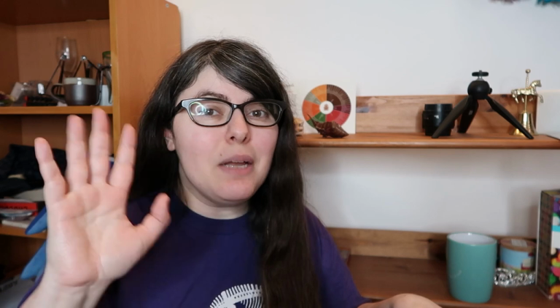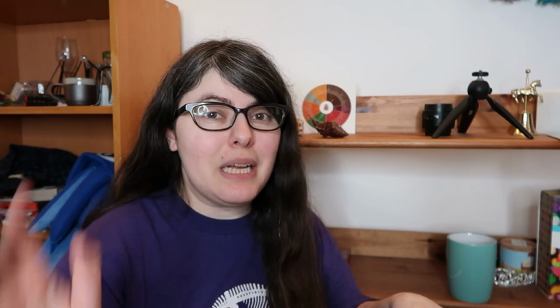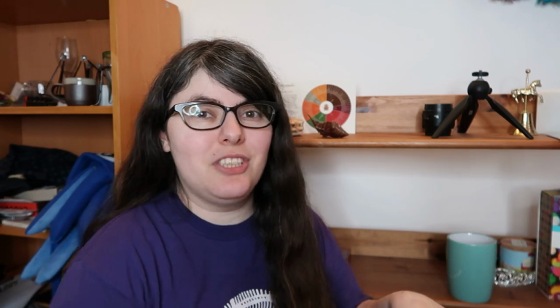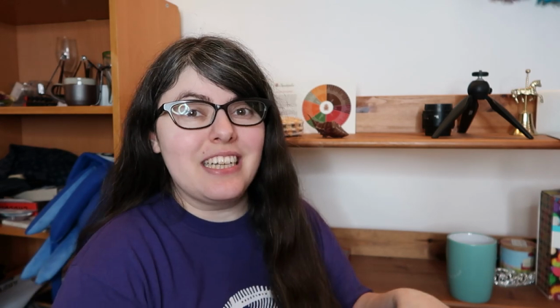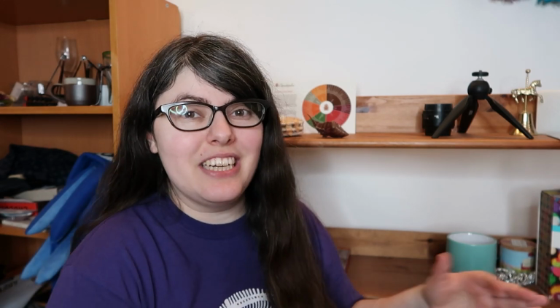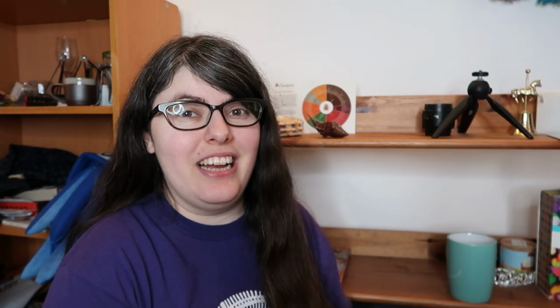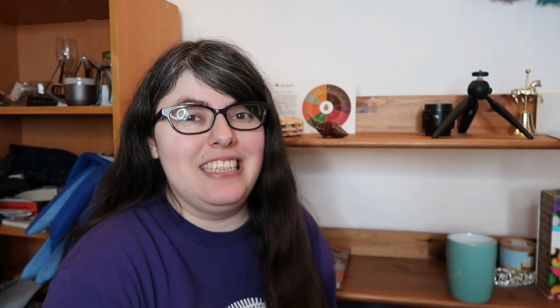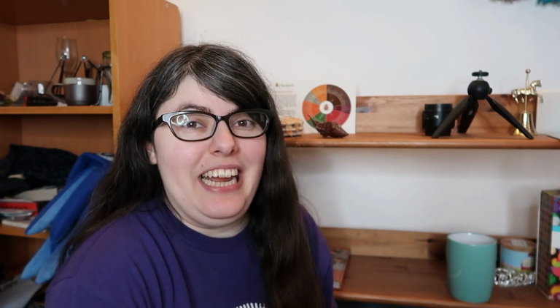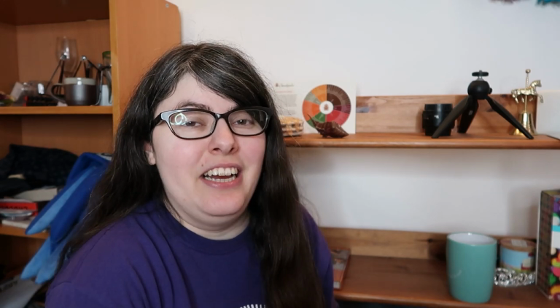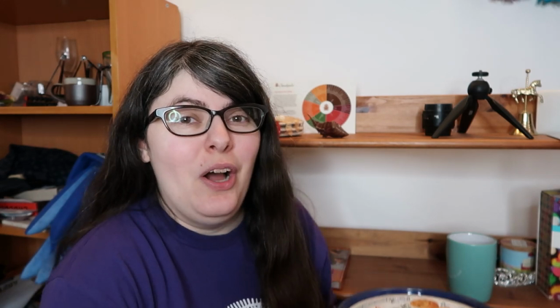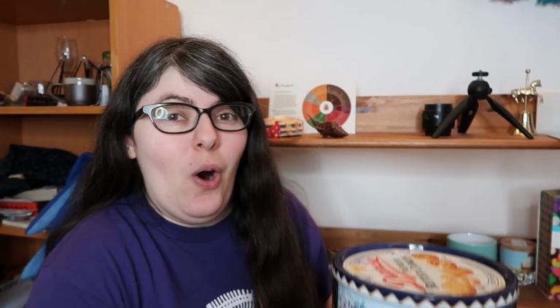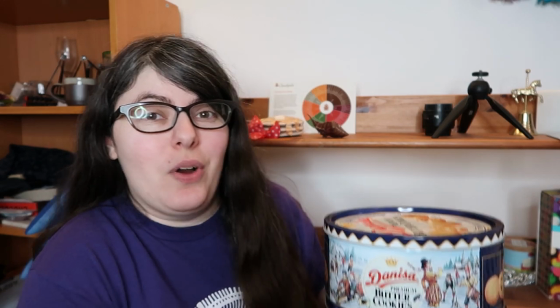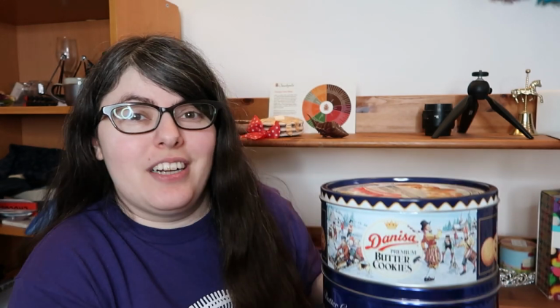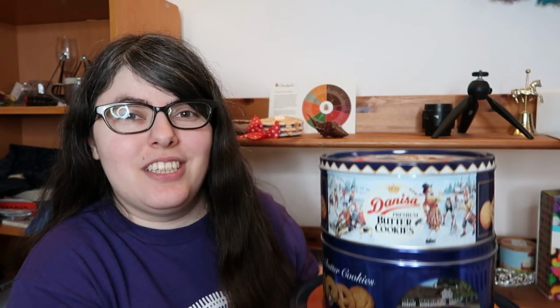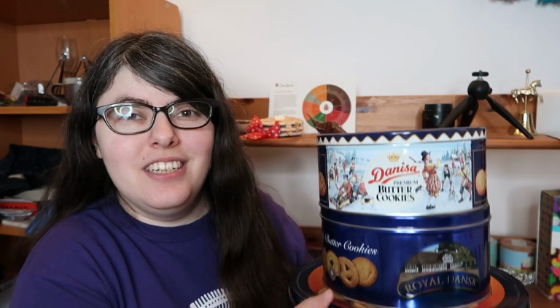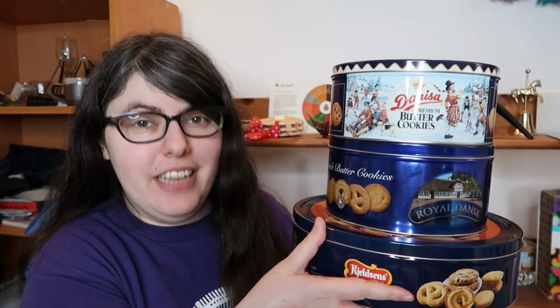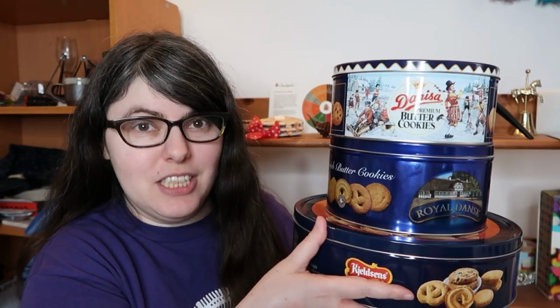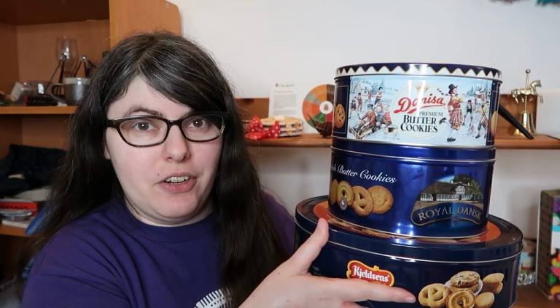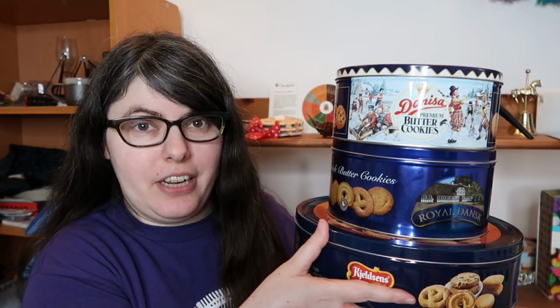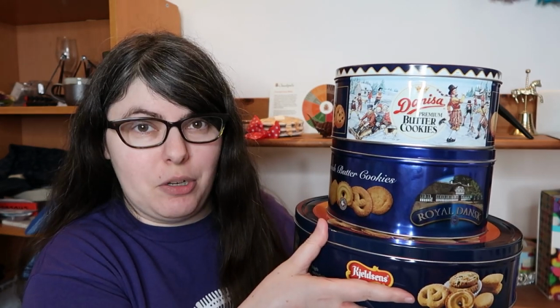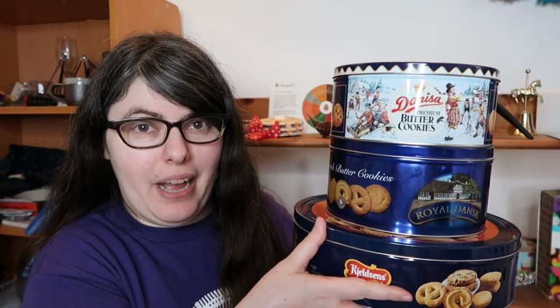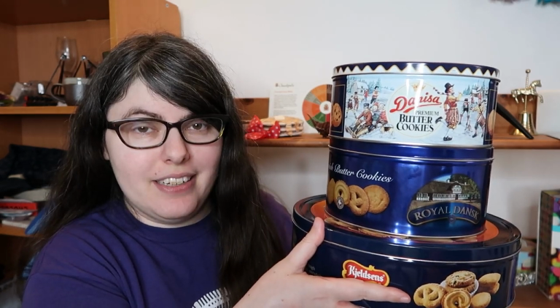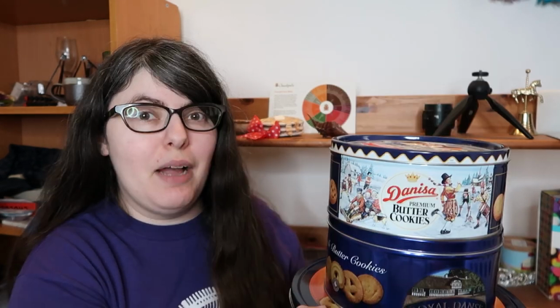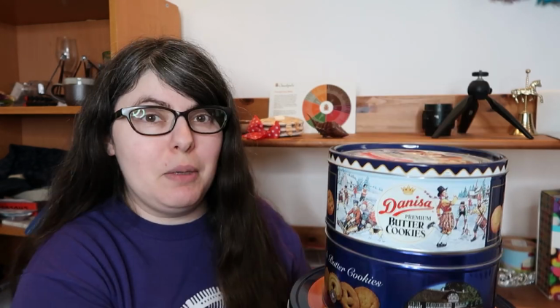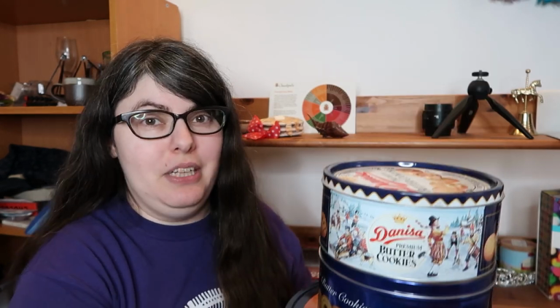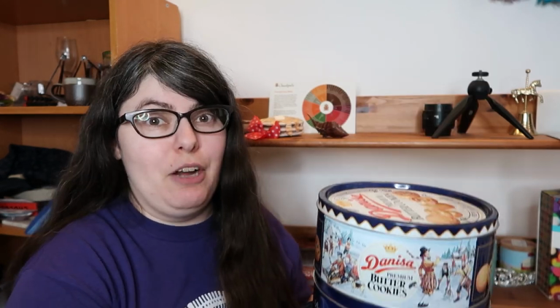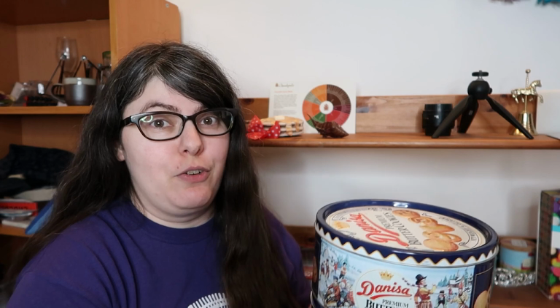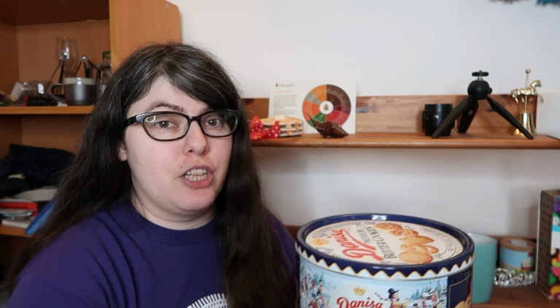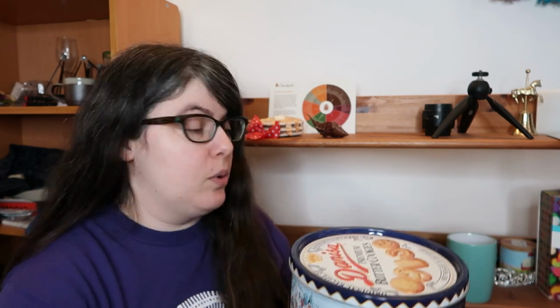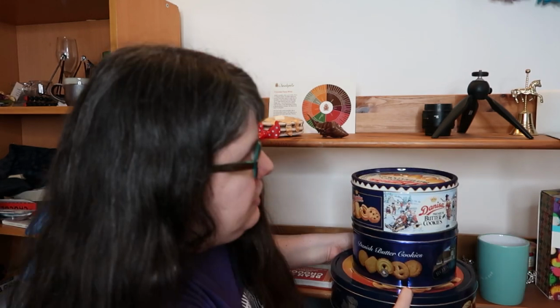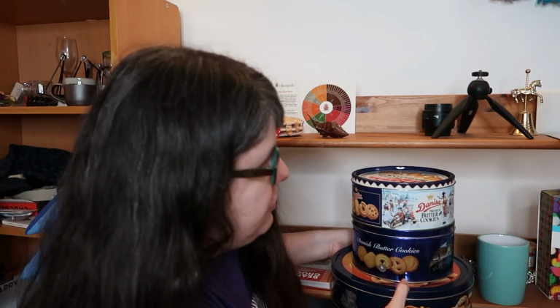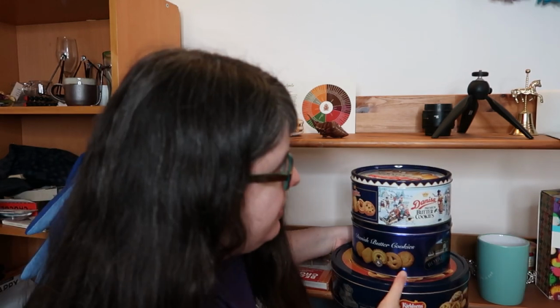Hey babes, Jess here and today — oh gosh — Danish butter cookies are back. I'm gonna put these down first though. Dear God.